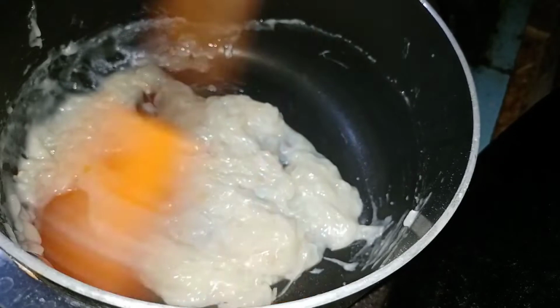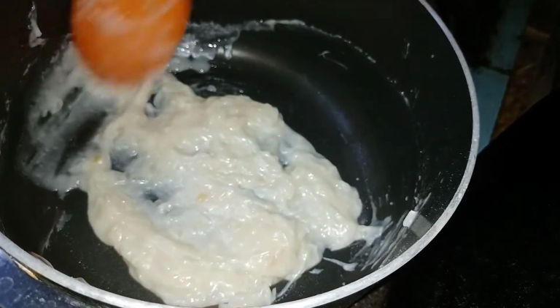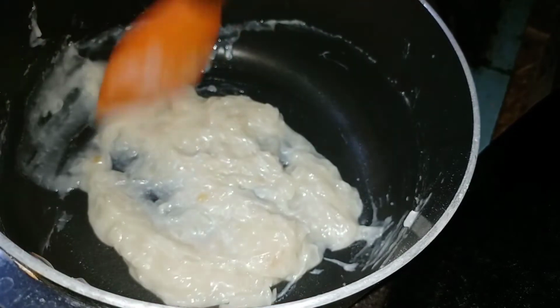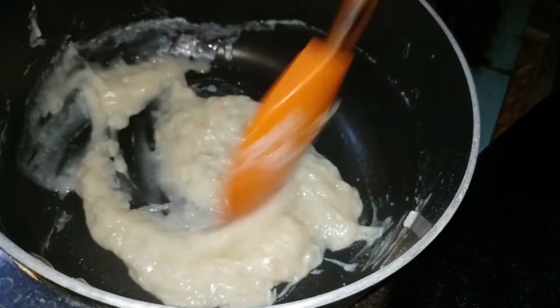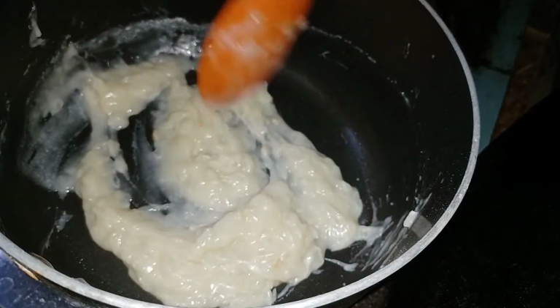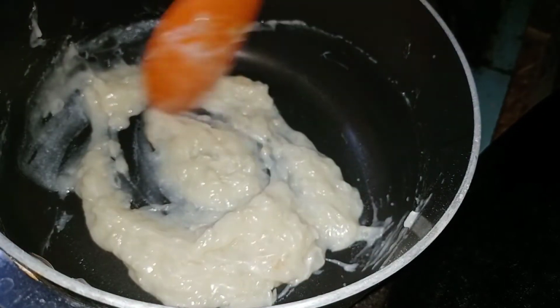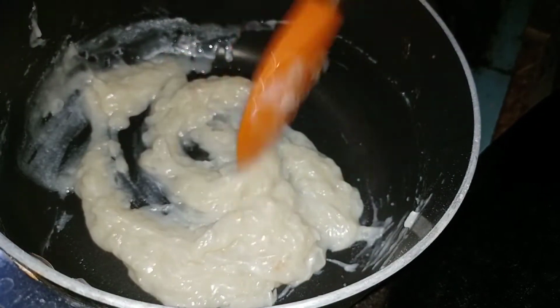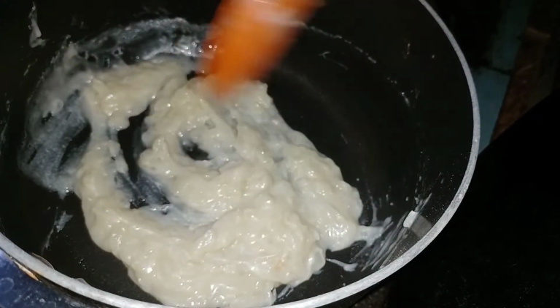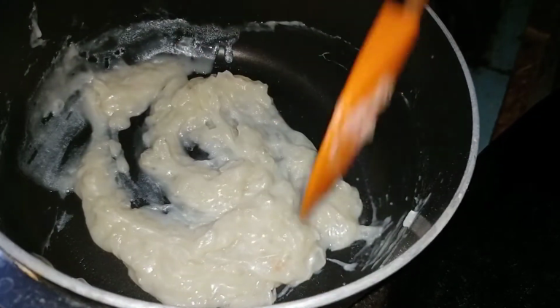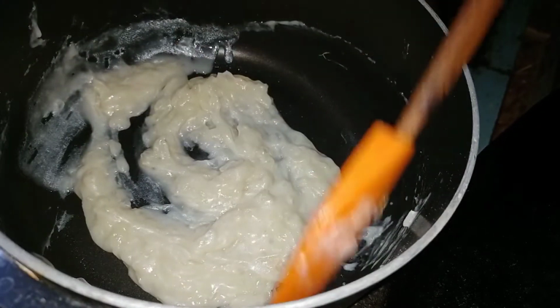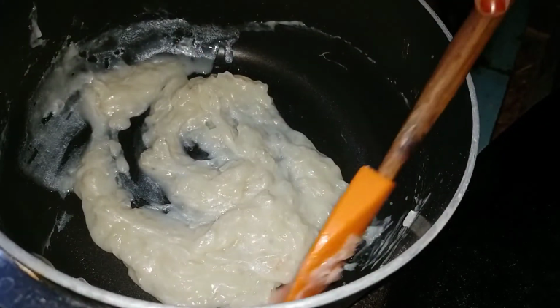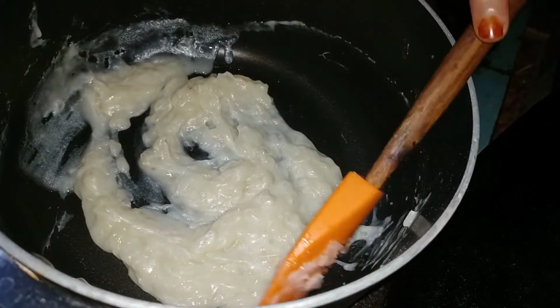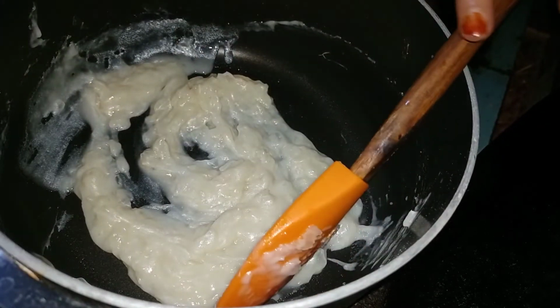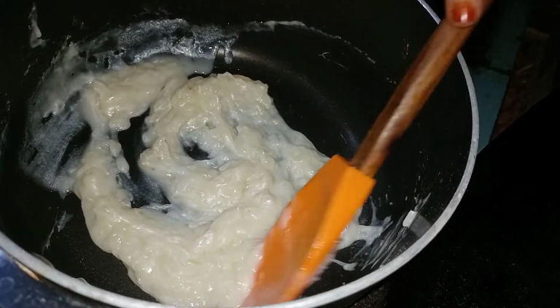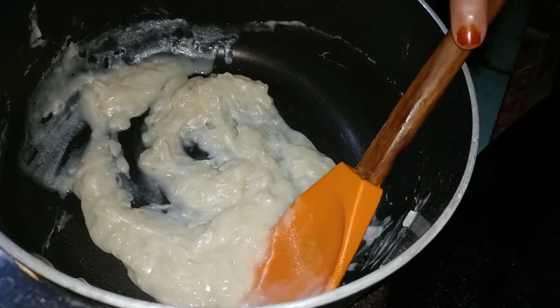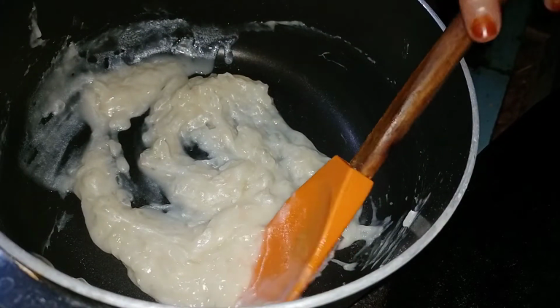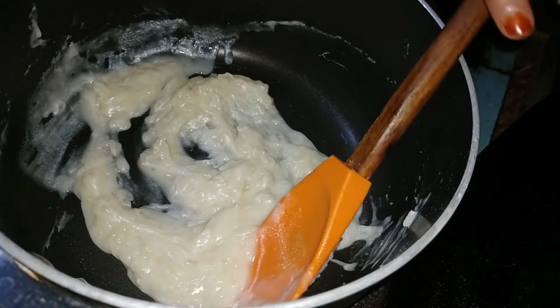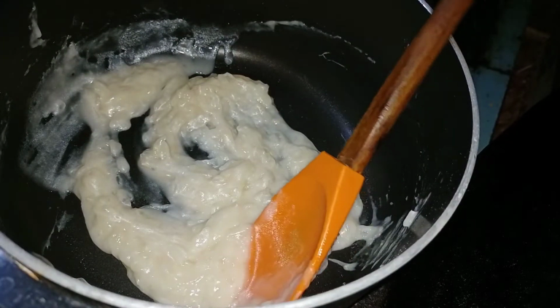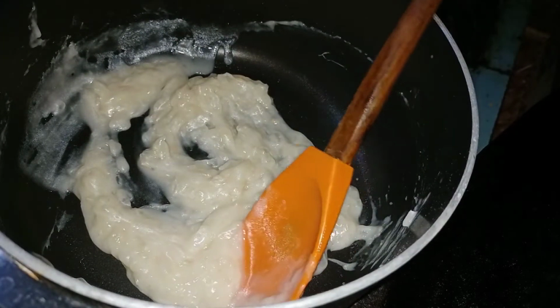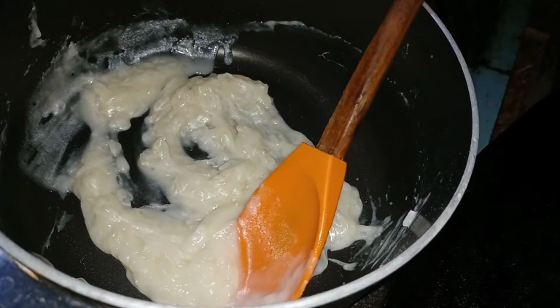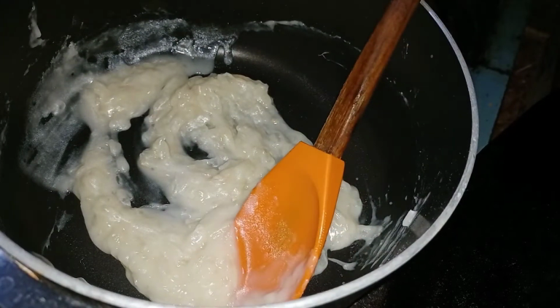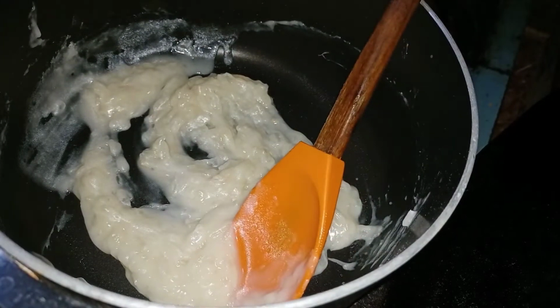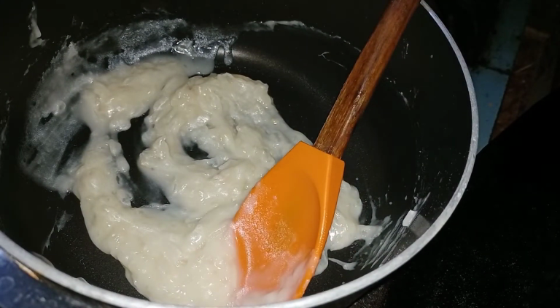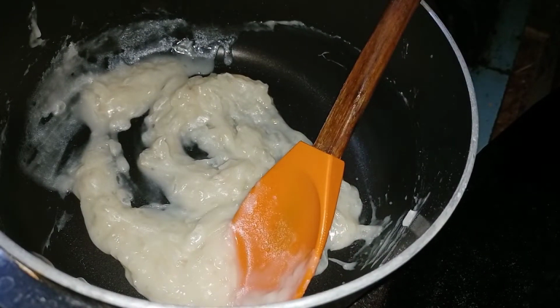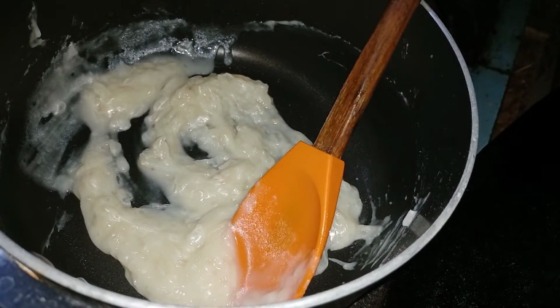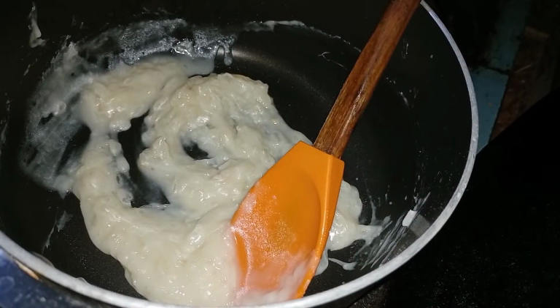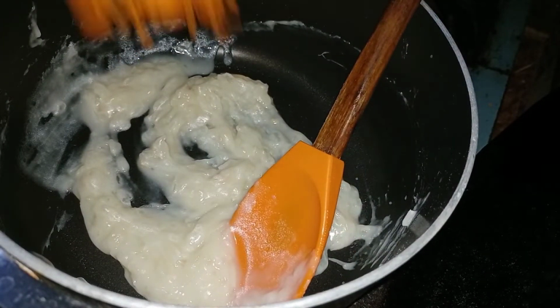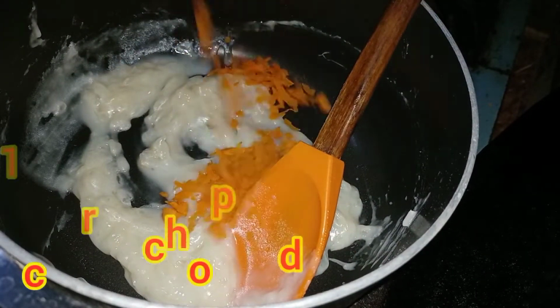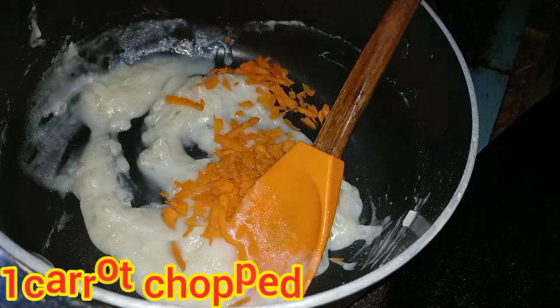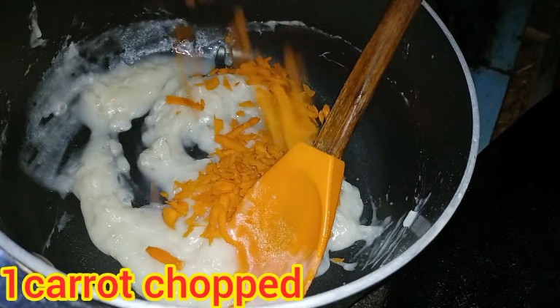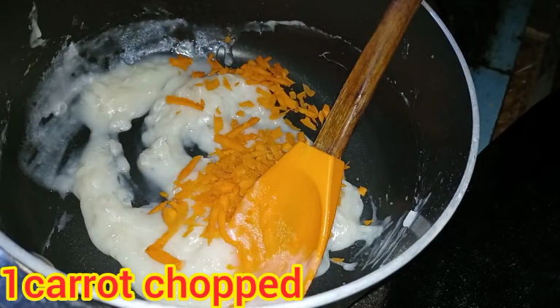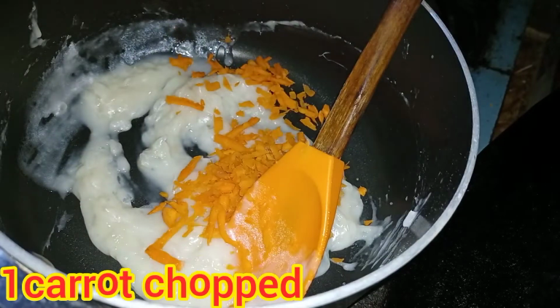Because we are making white sauce. We can mix it with some chopped soy sauce.